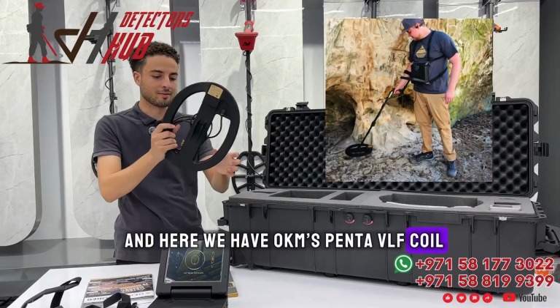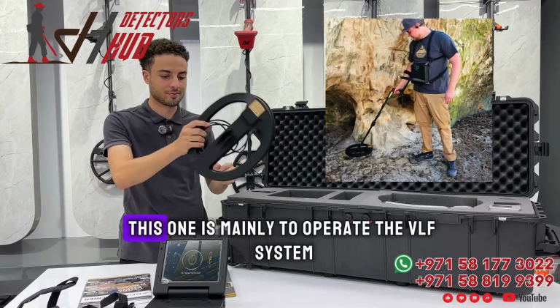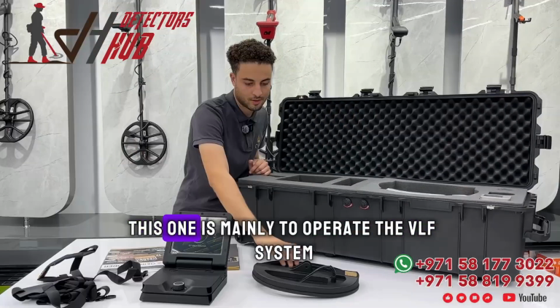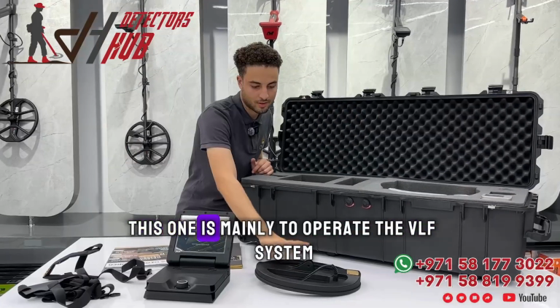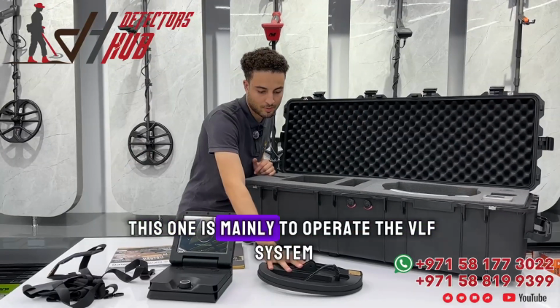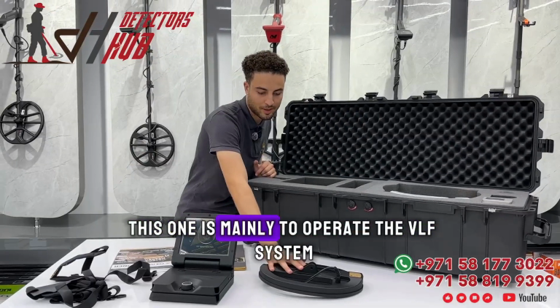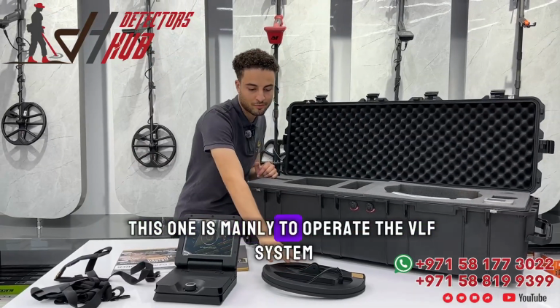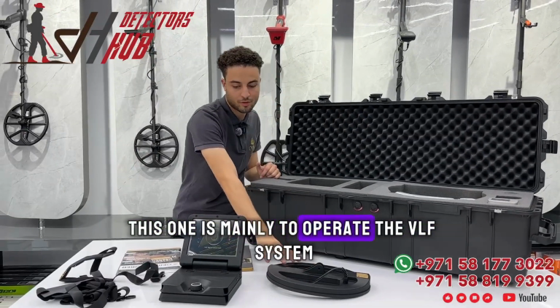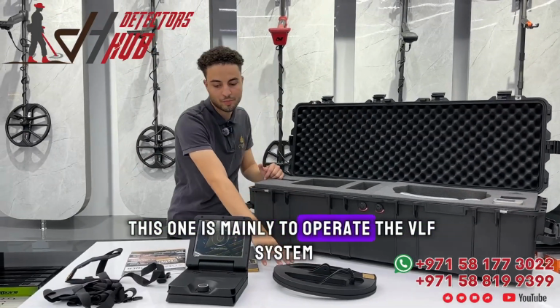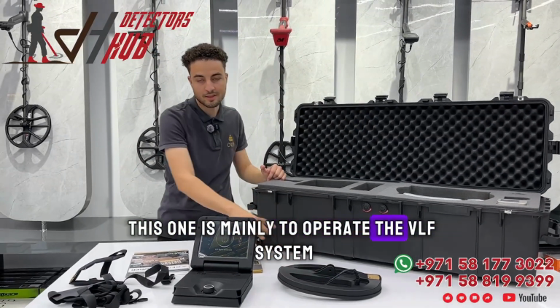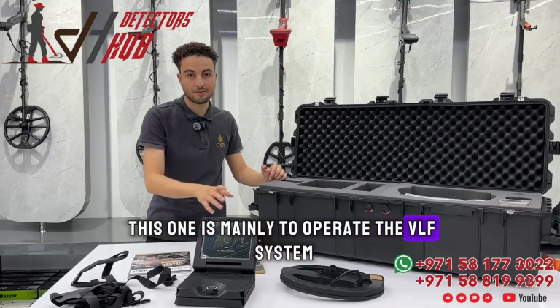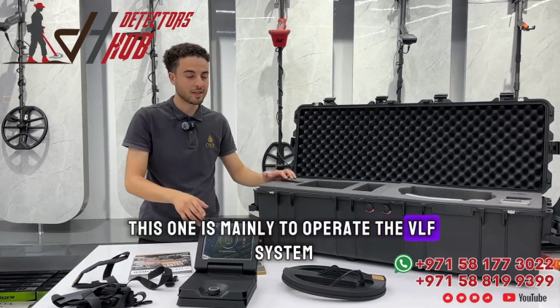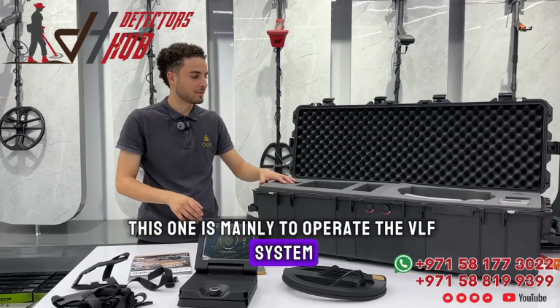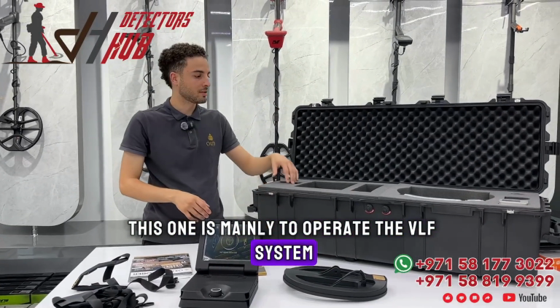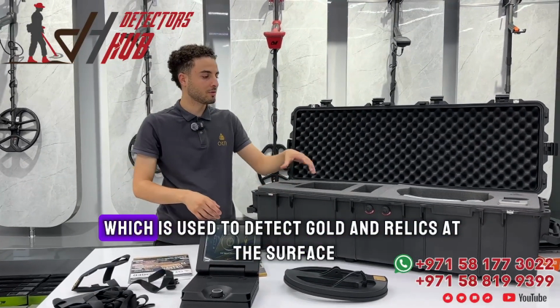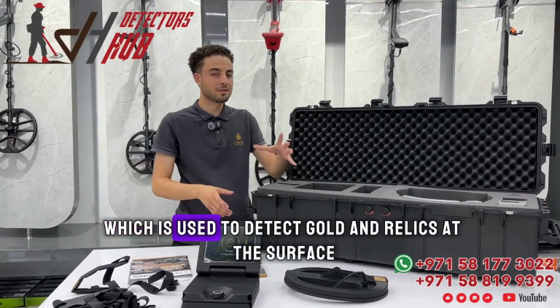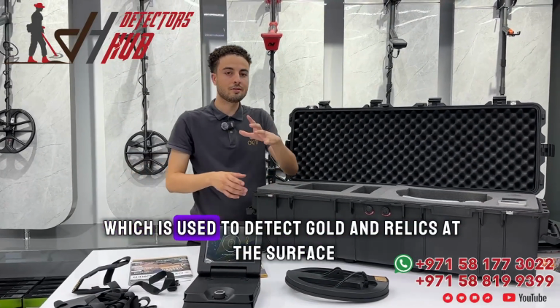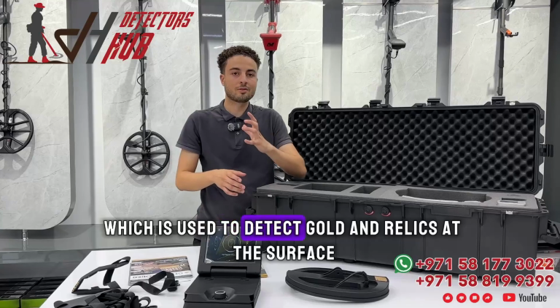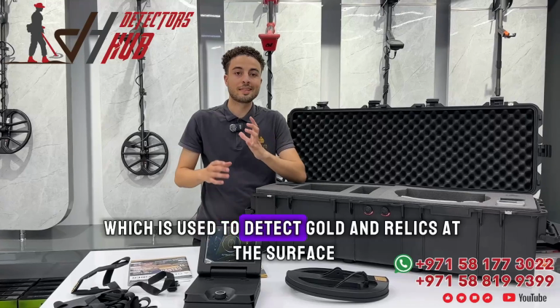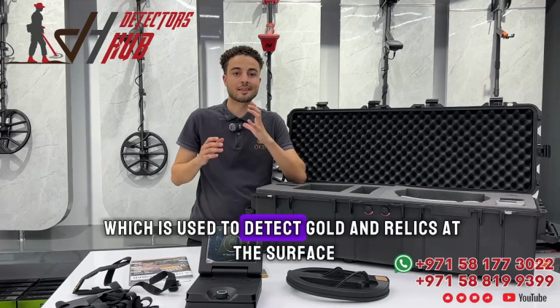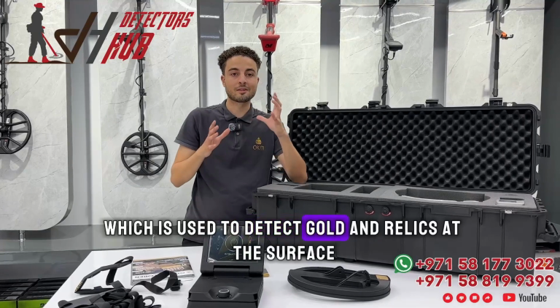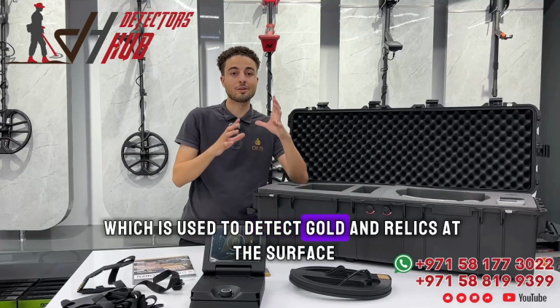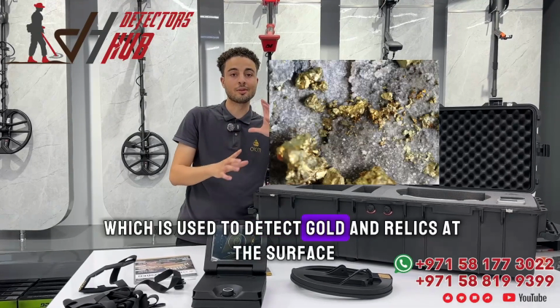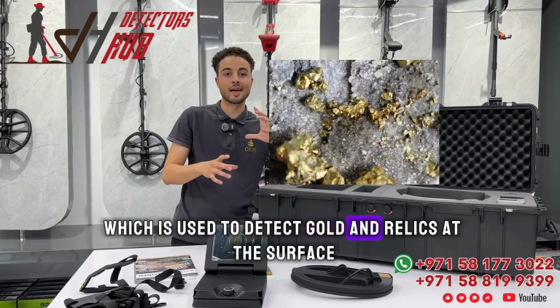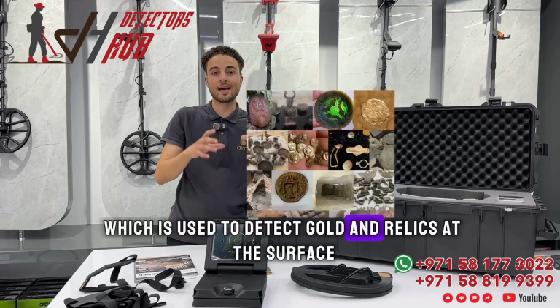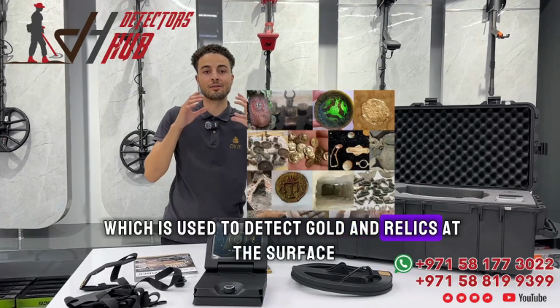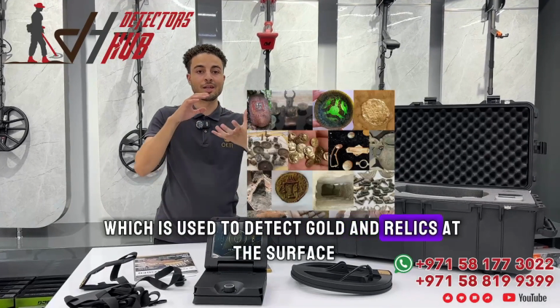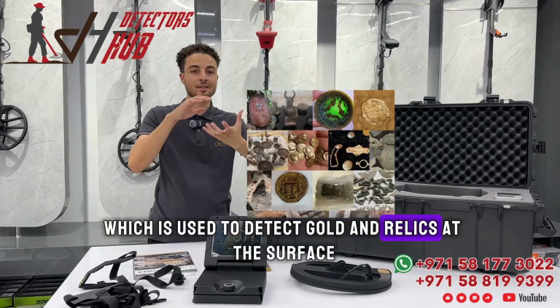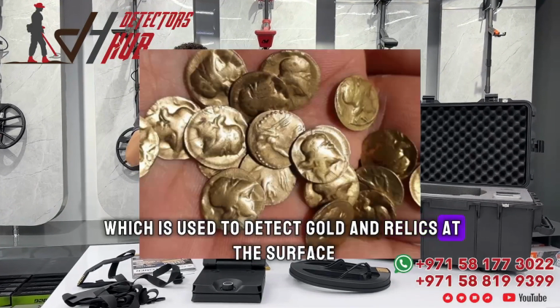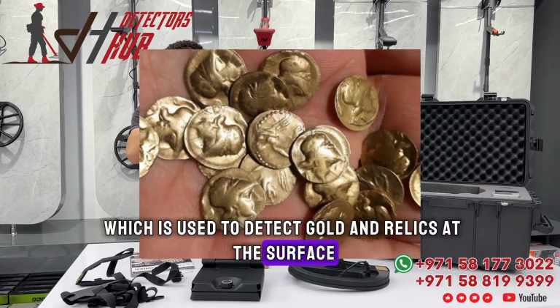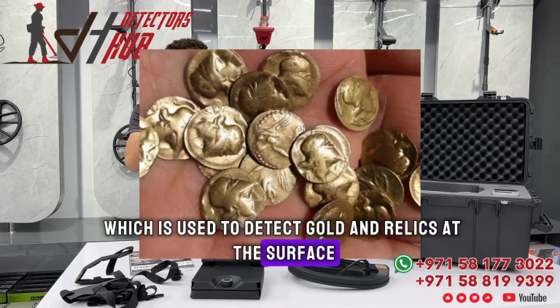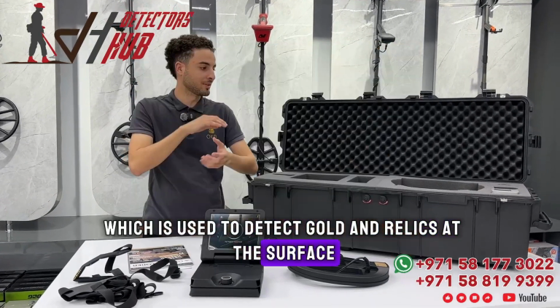Here we have OKM's Penta VLF coil. This one is mainly used to operate the VLF system, which is used to detect gold and relics at the surface.